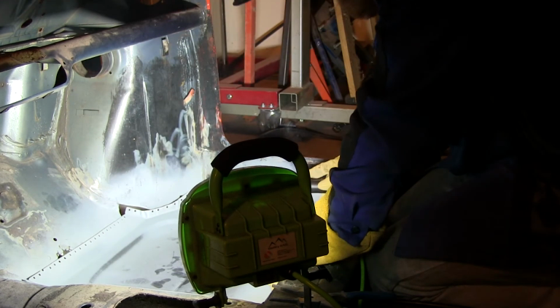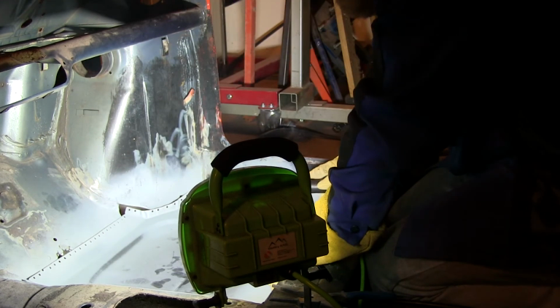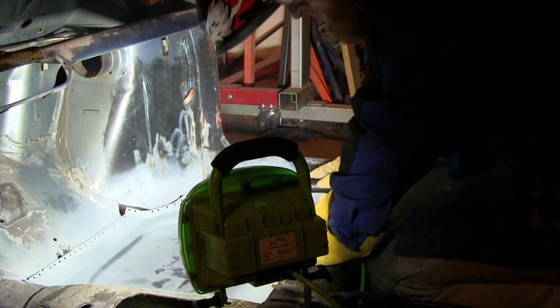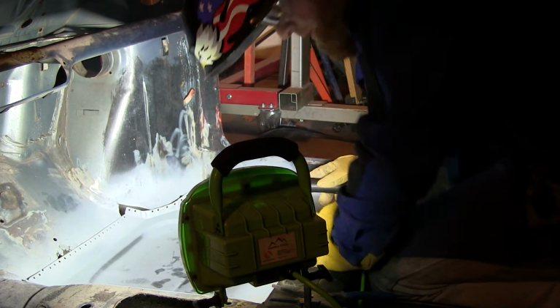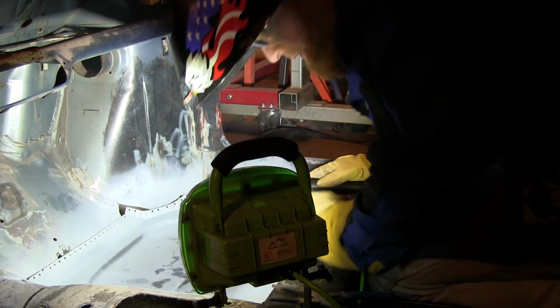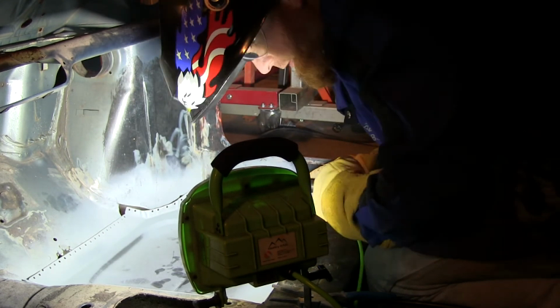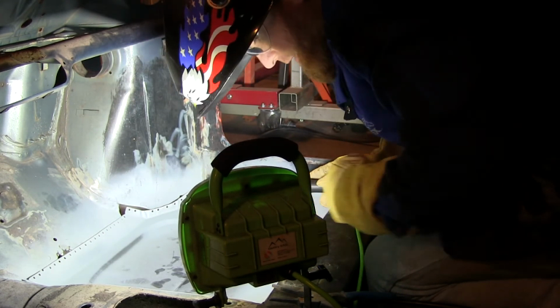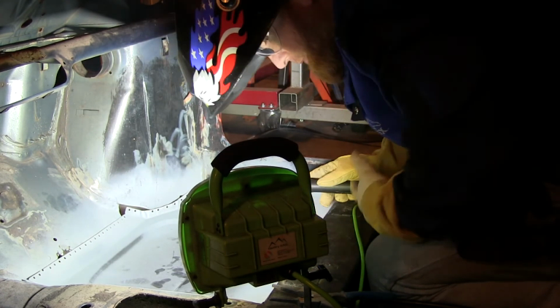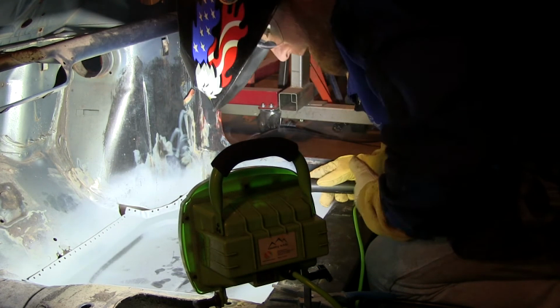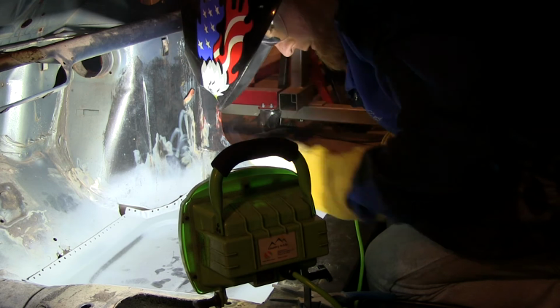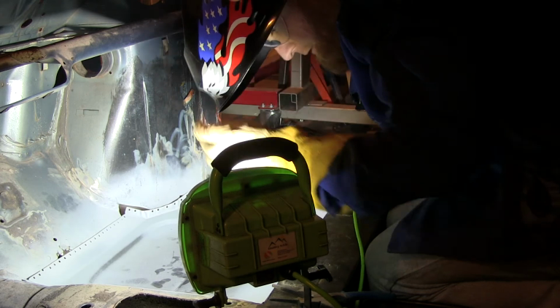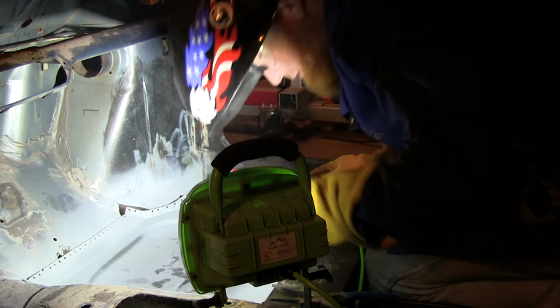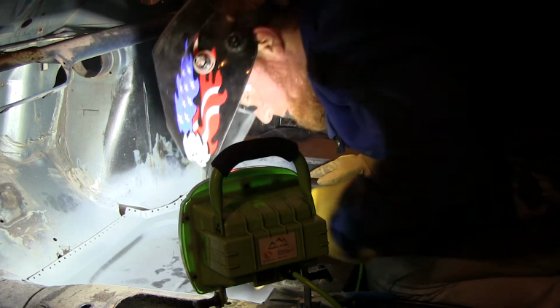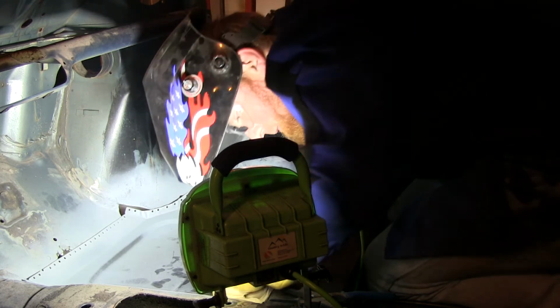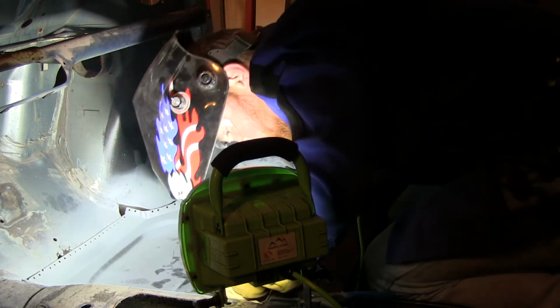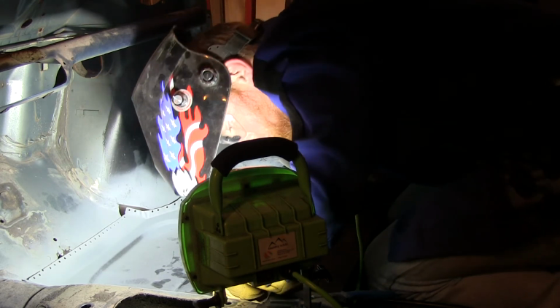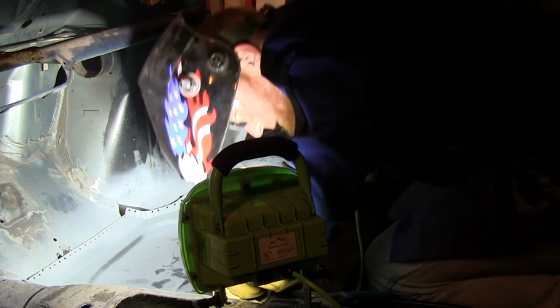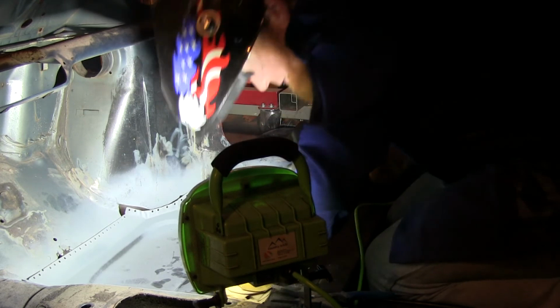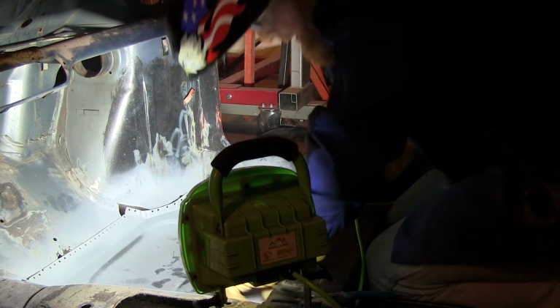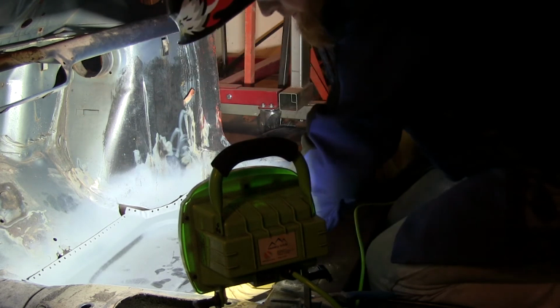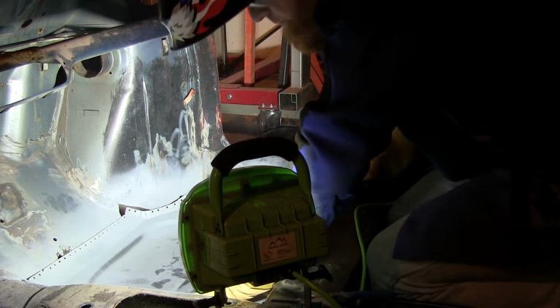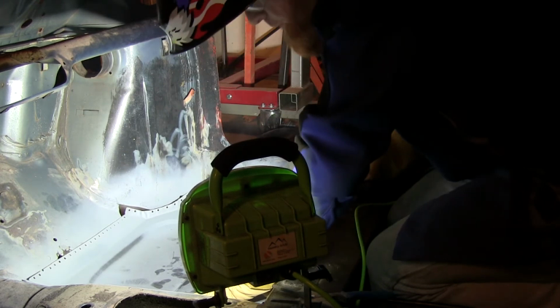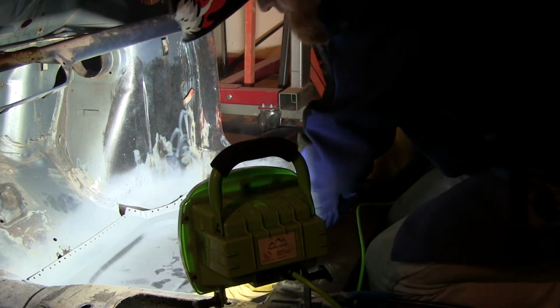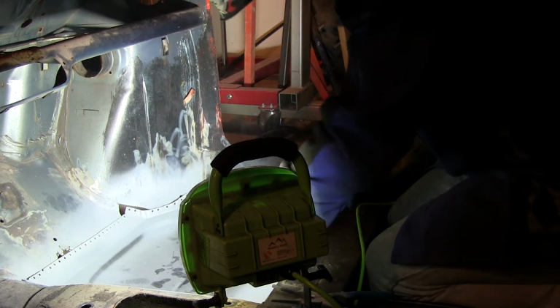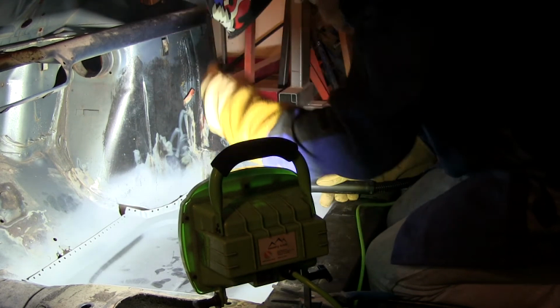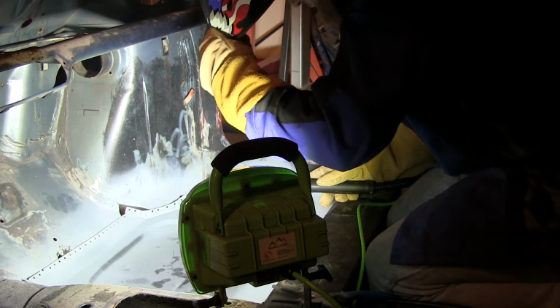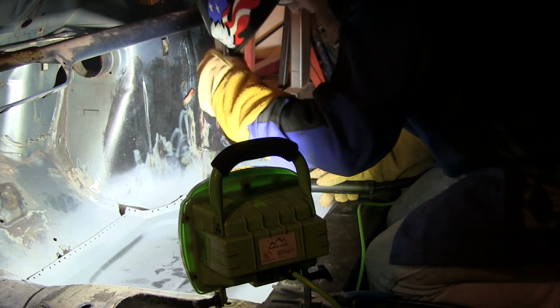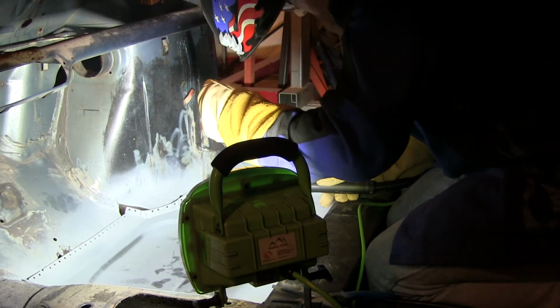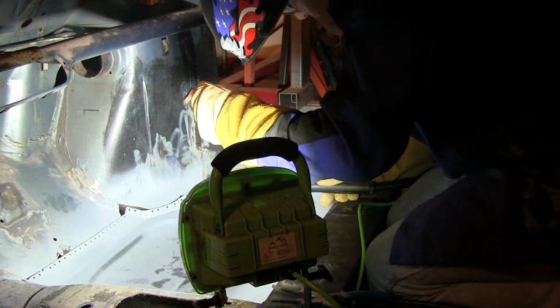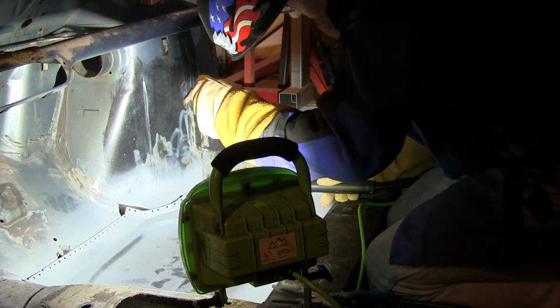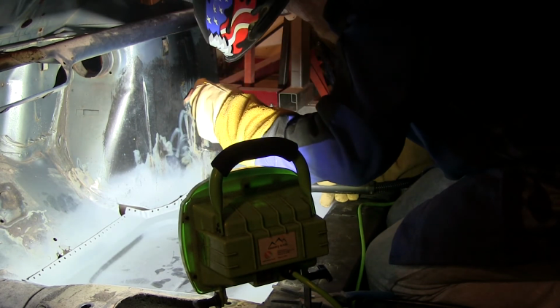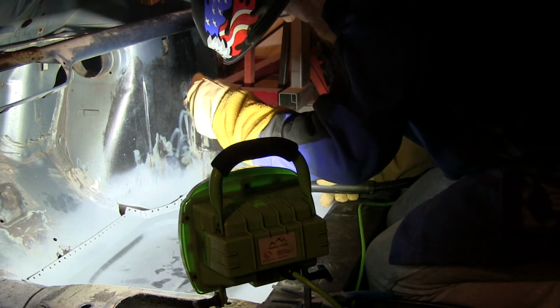Not the best plug weld that I've ever done, but that'll get some metal held in place over there.